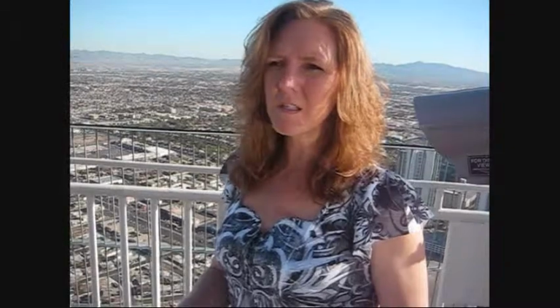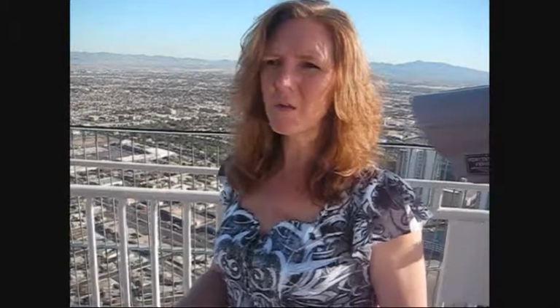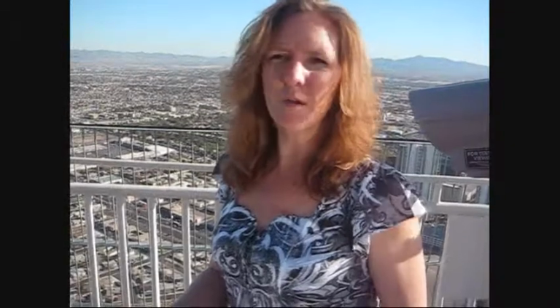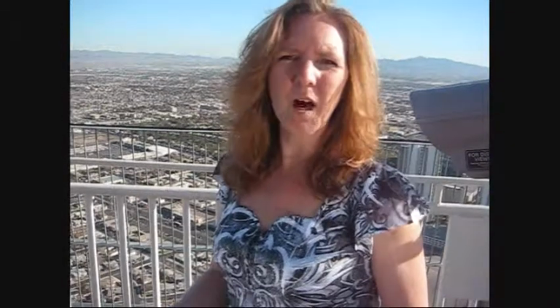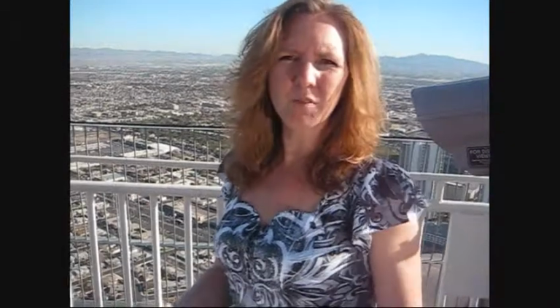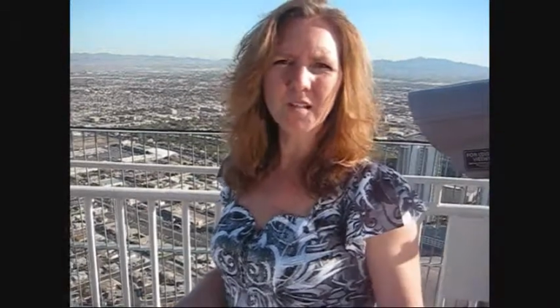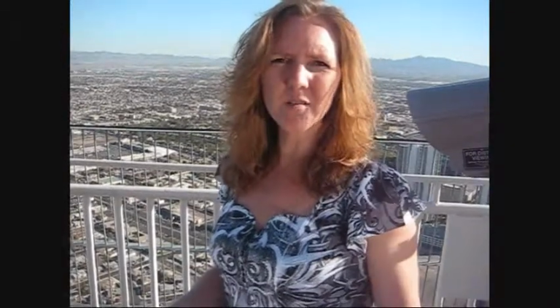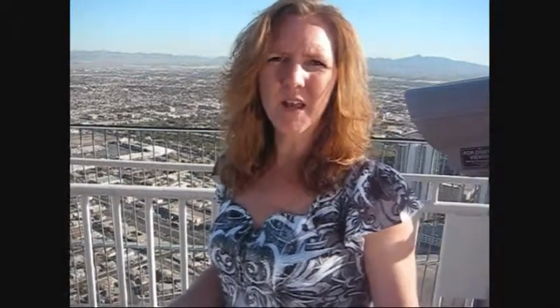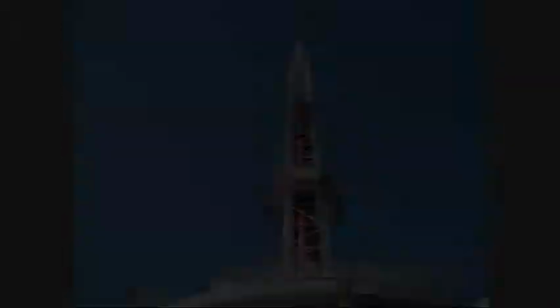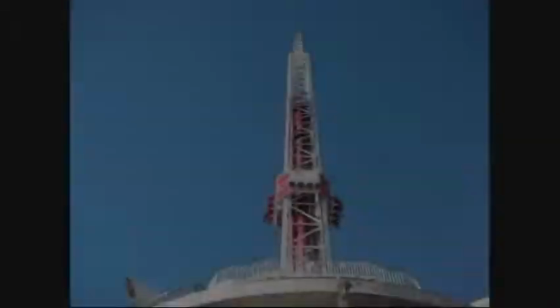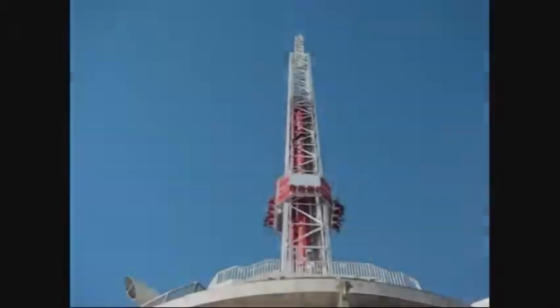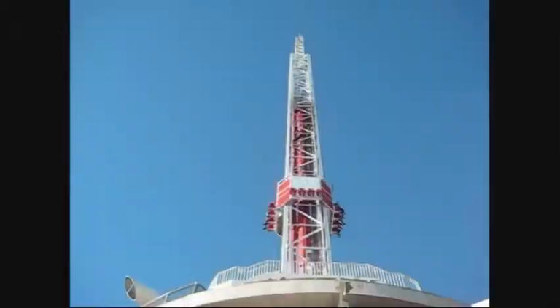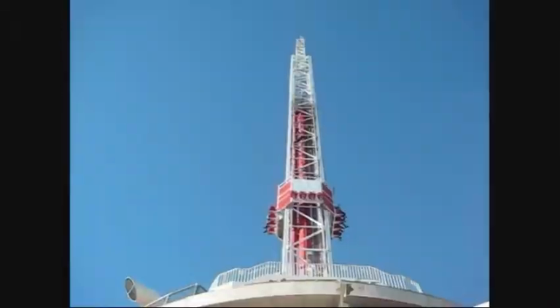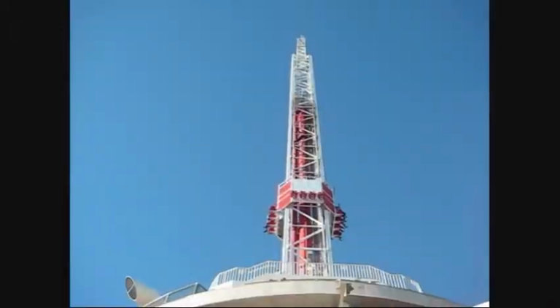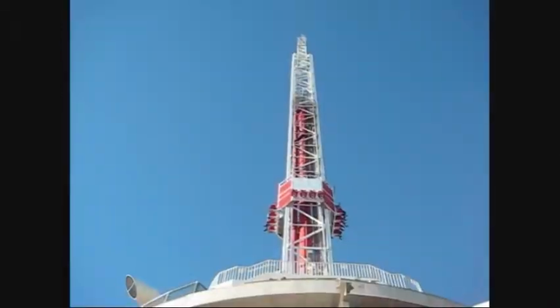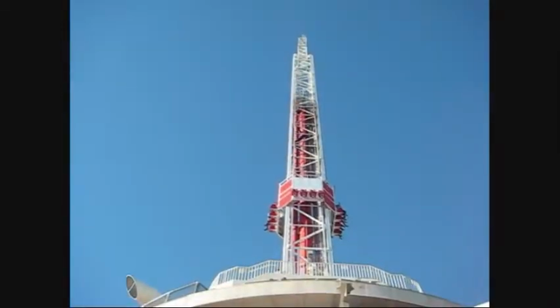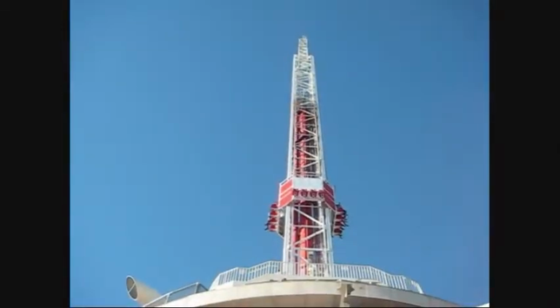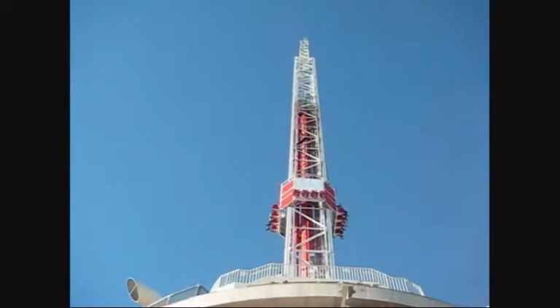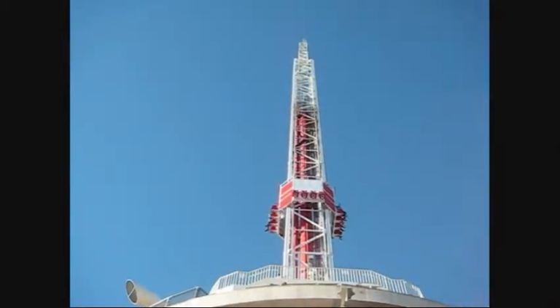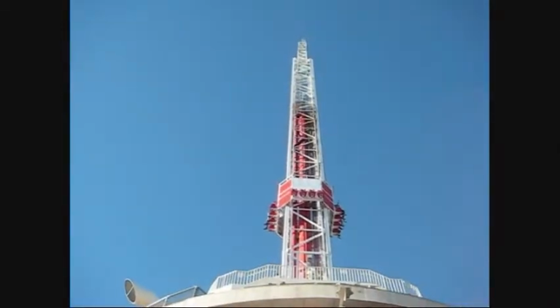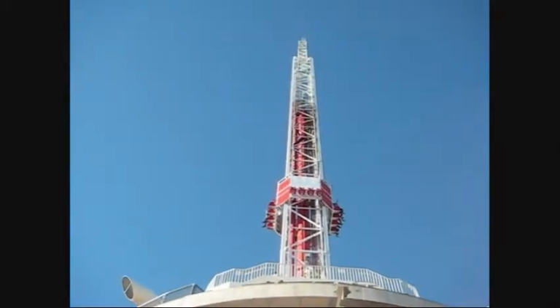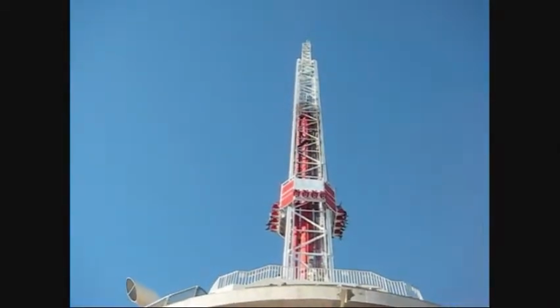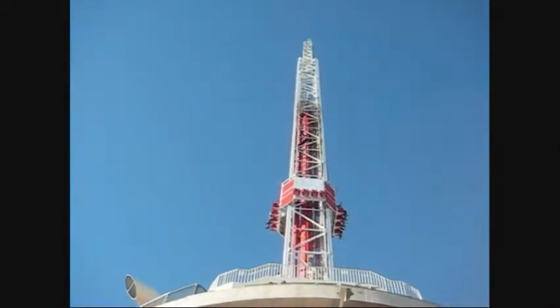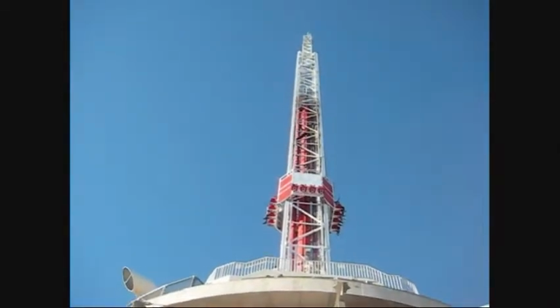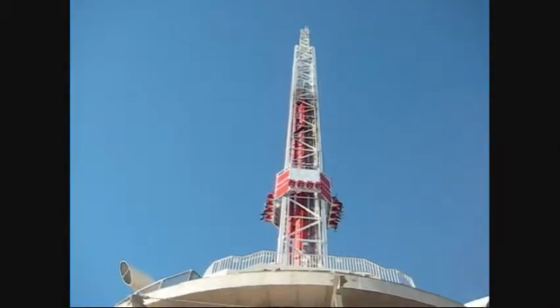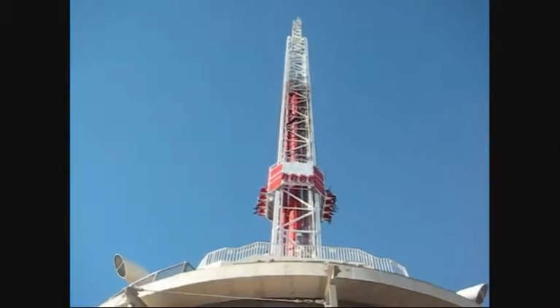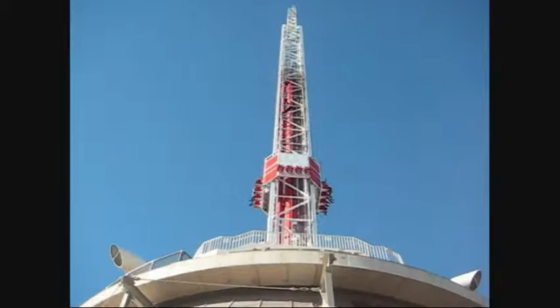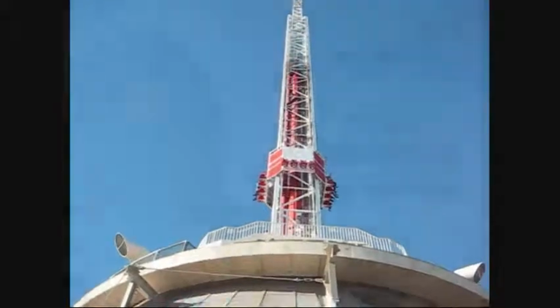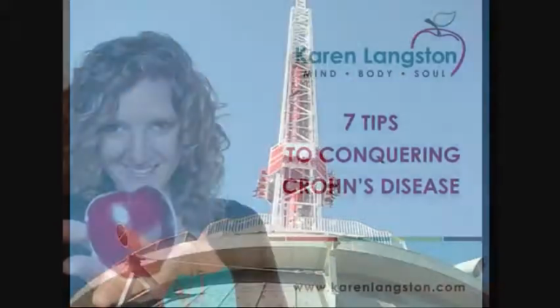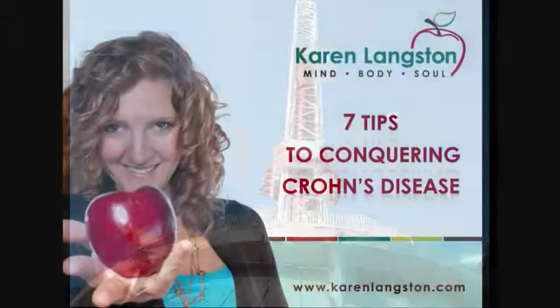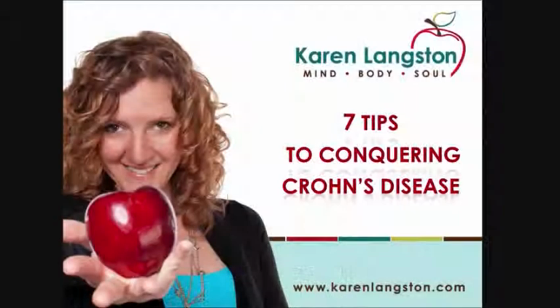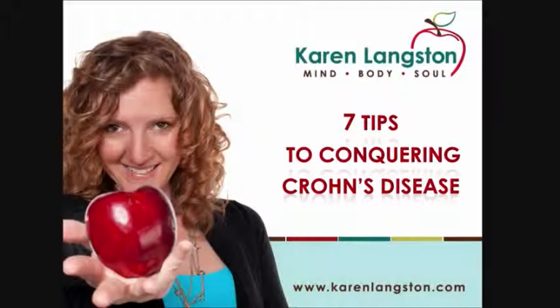From Las Vegas, Nevada, I wish you the best of luck and I'll be bringing you the next tip tomorrow. See ya, bye!